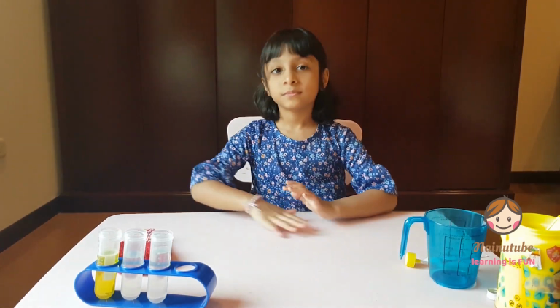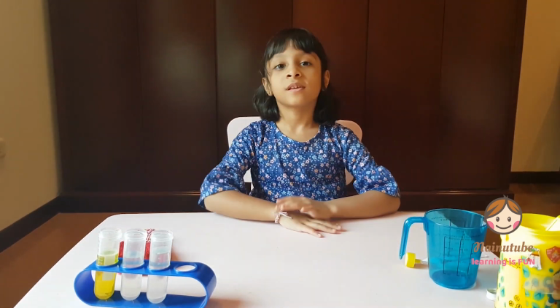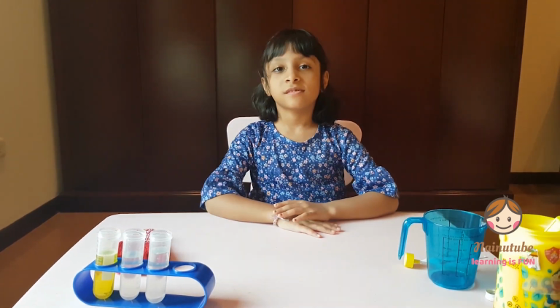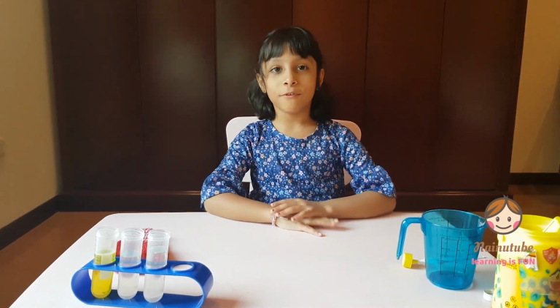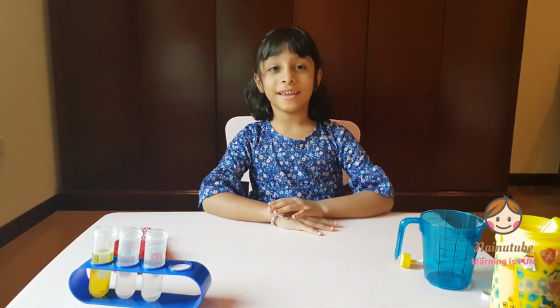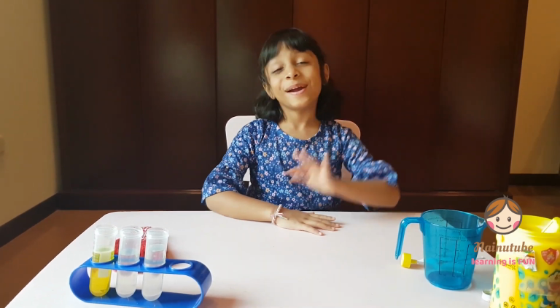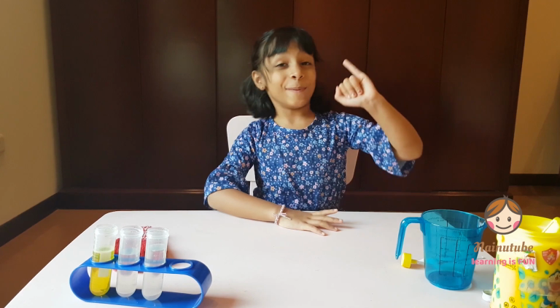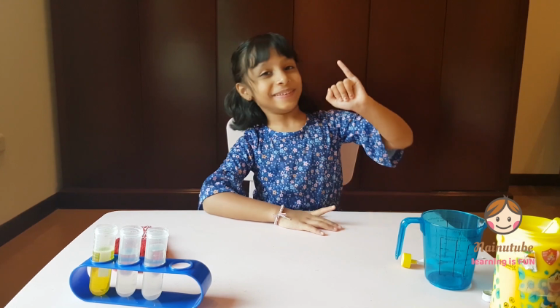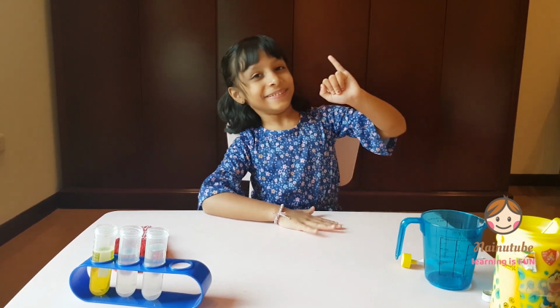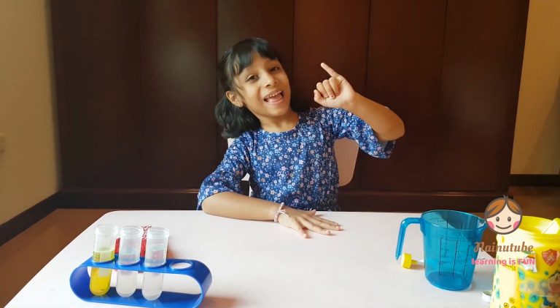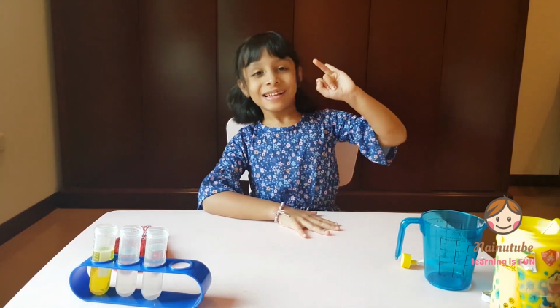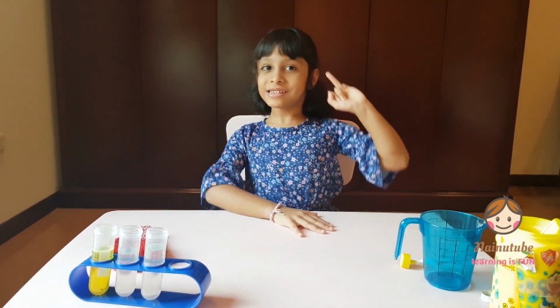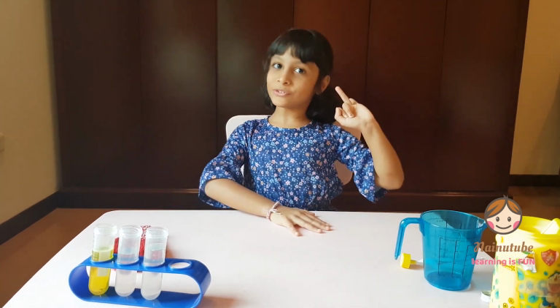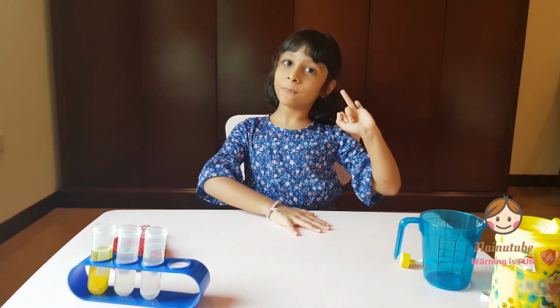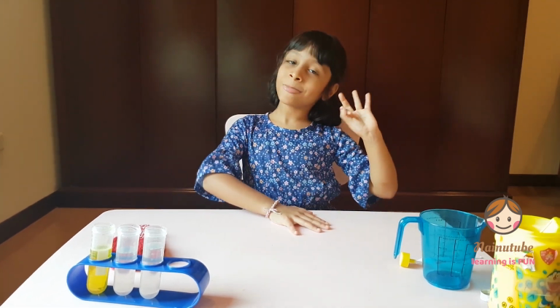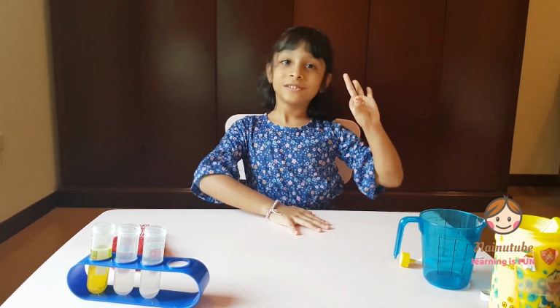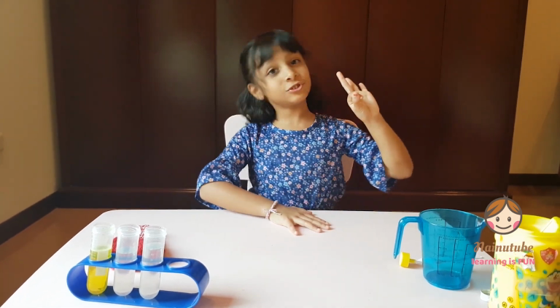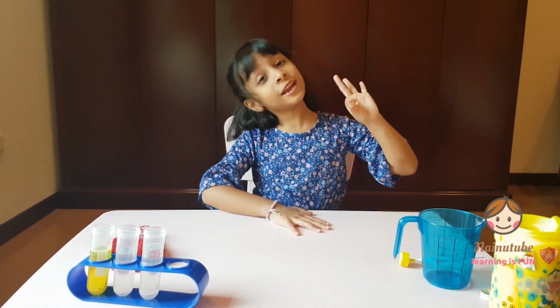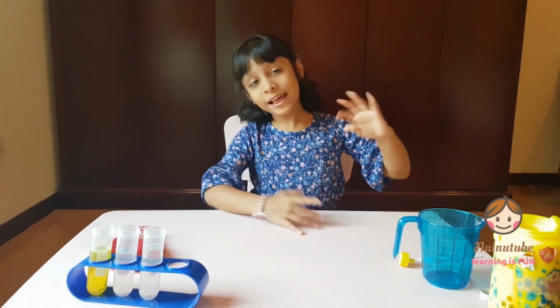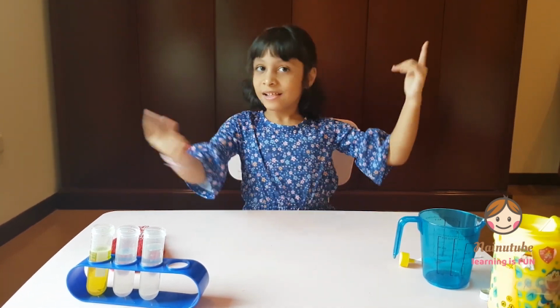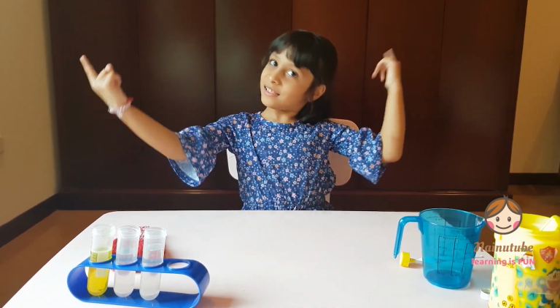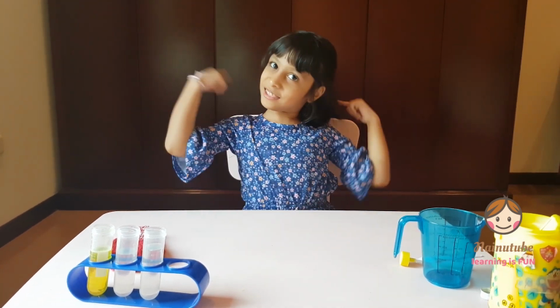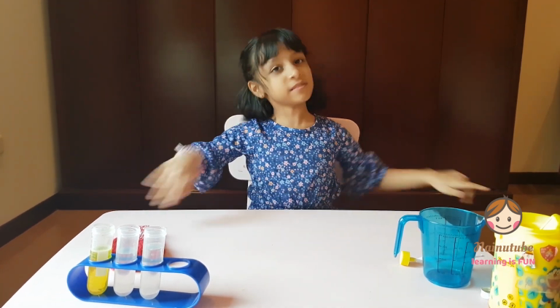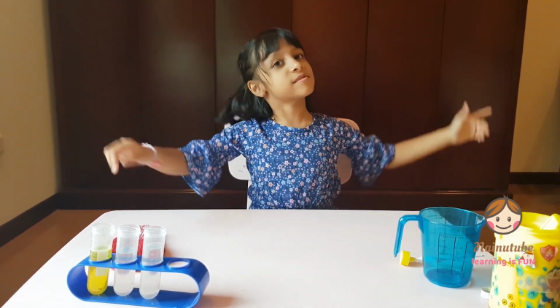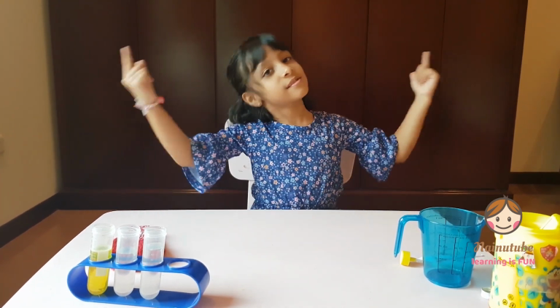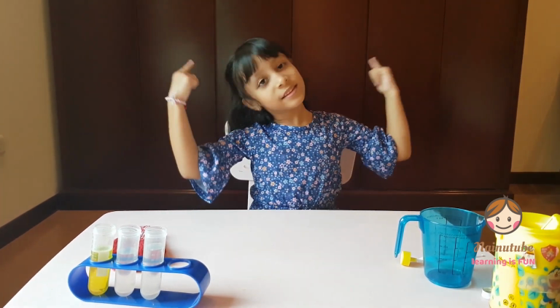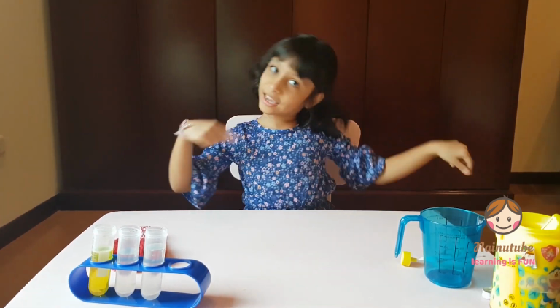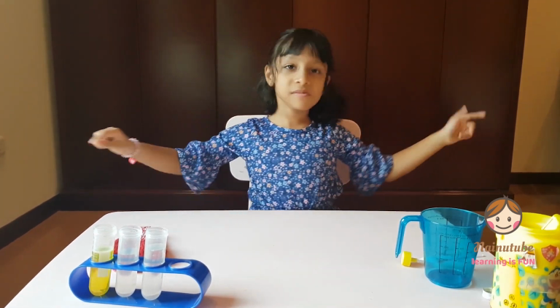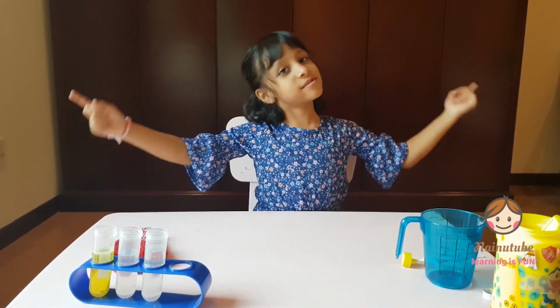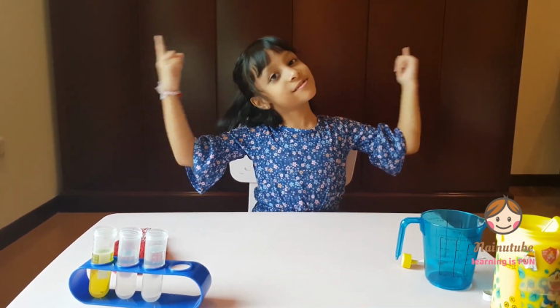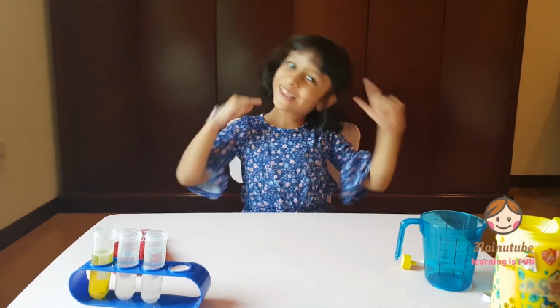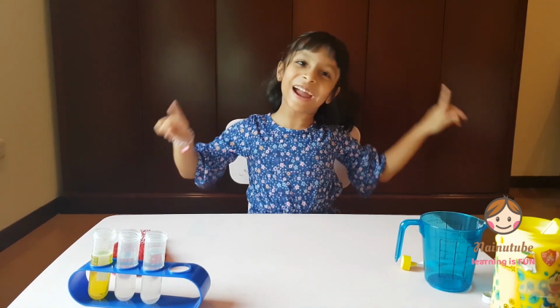So ready? One, two, three. Let's get started!